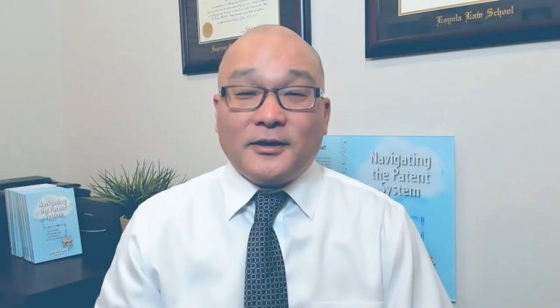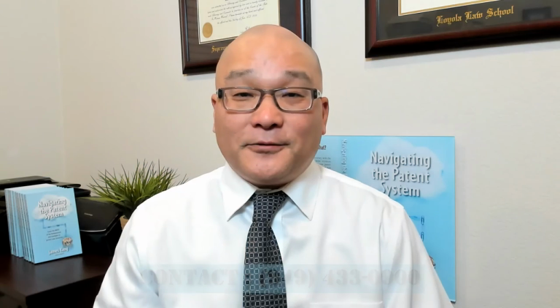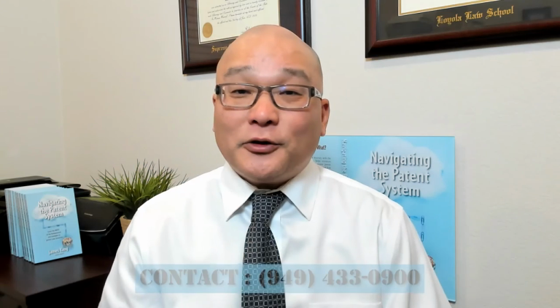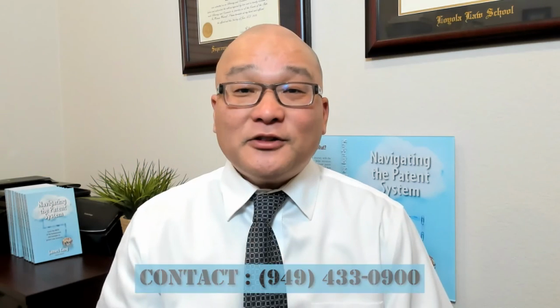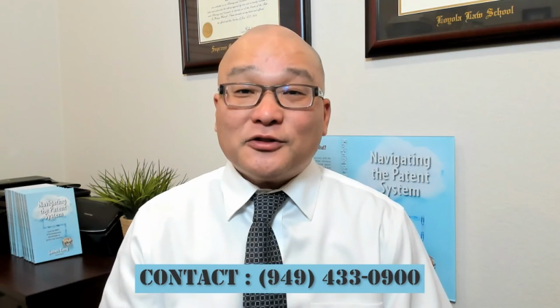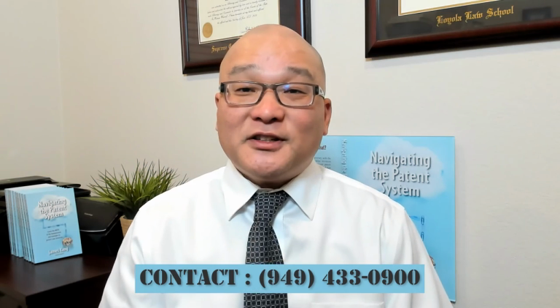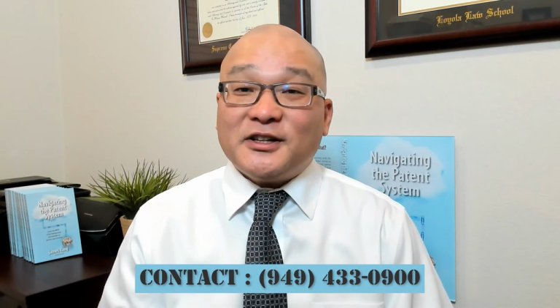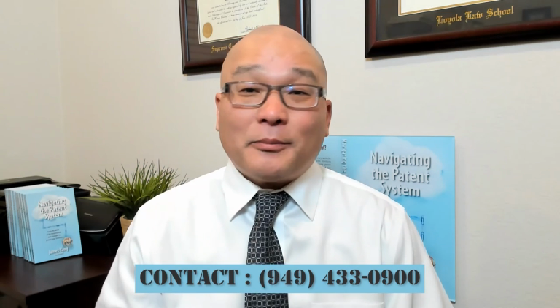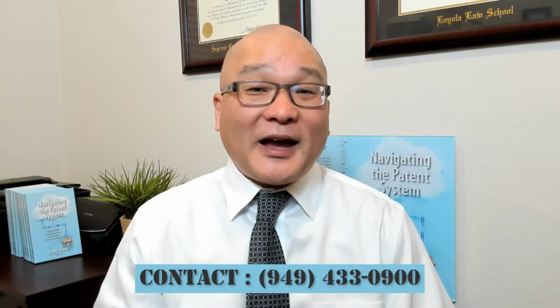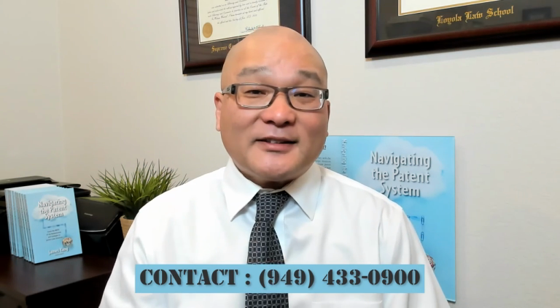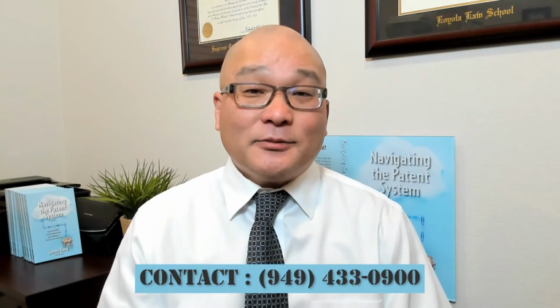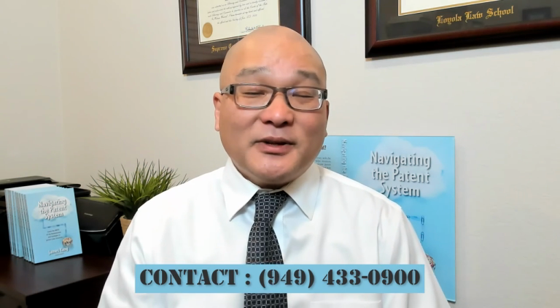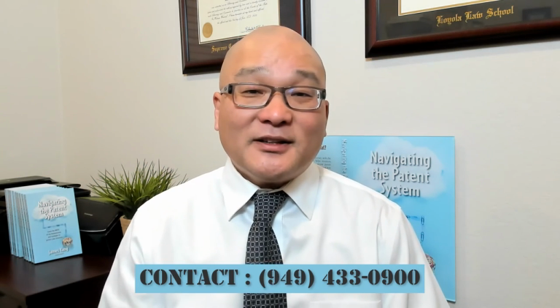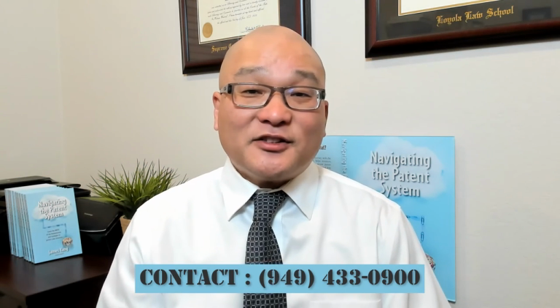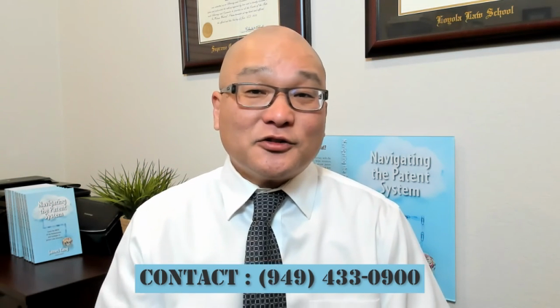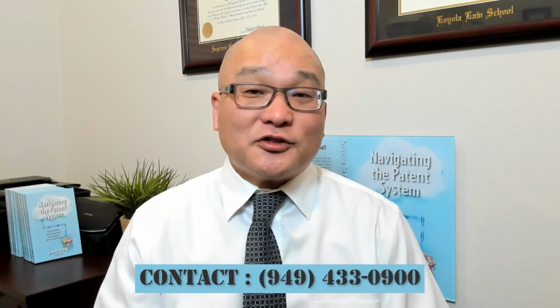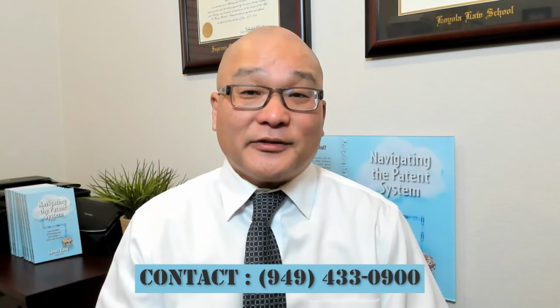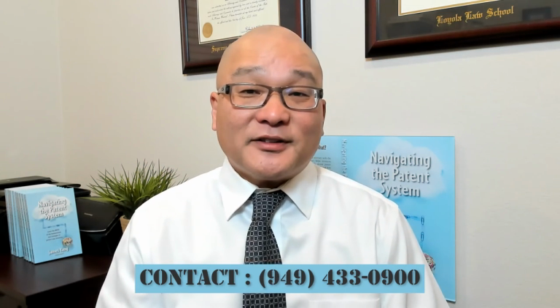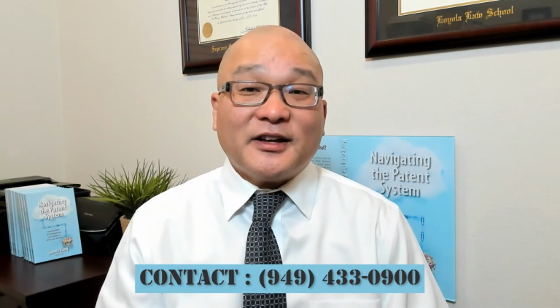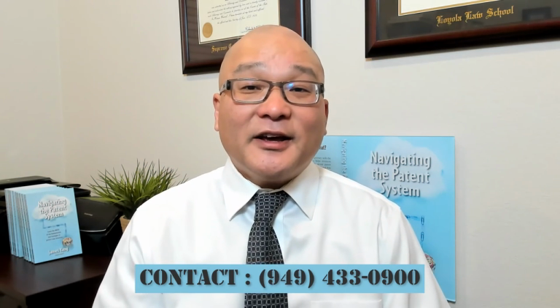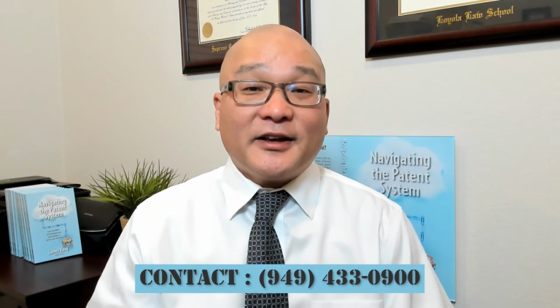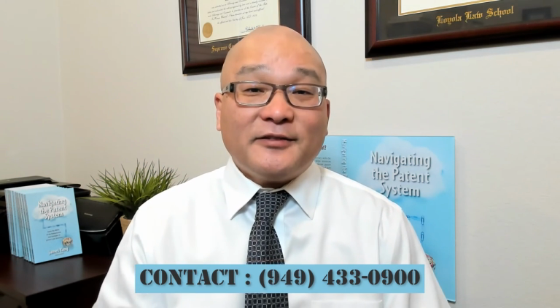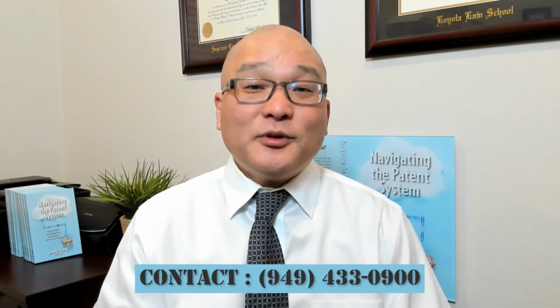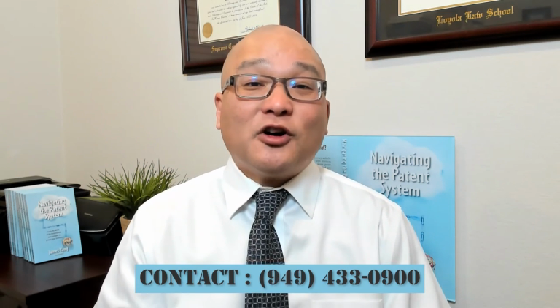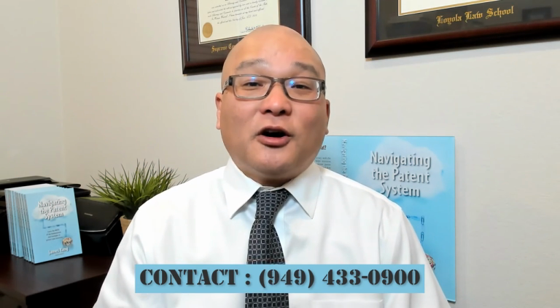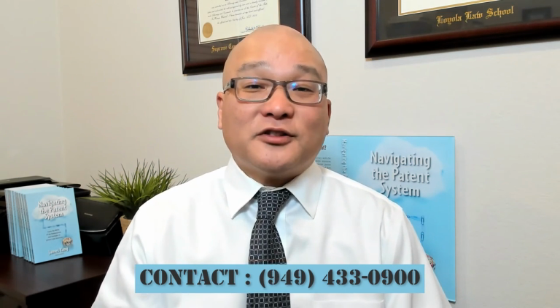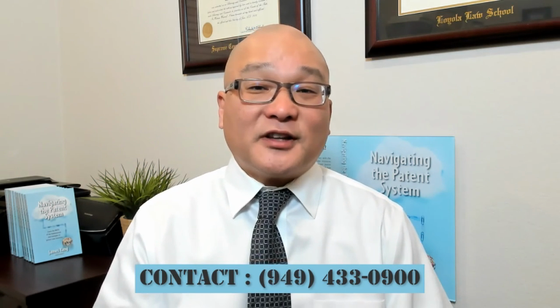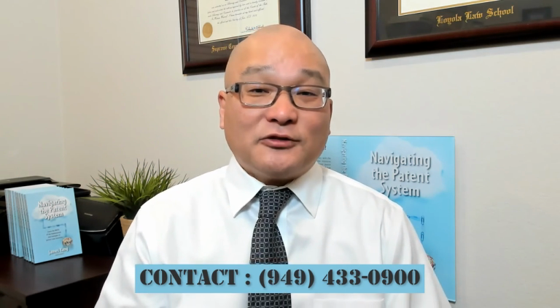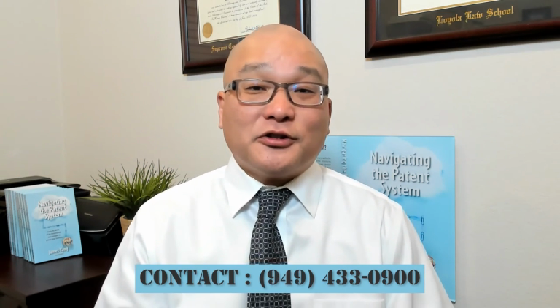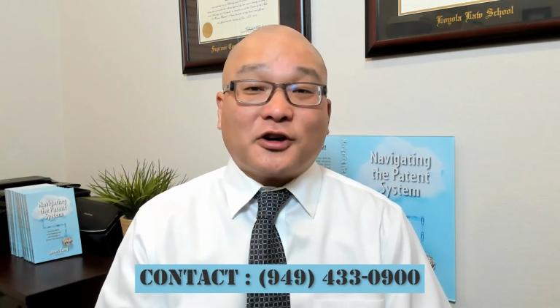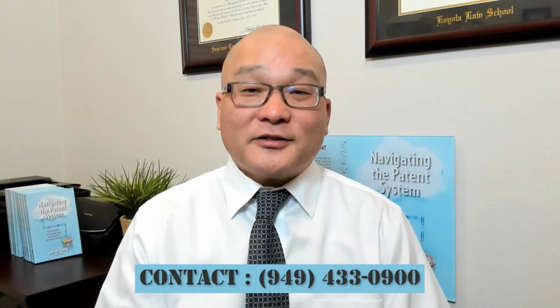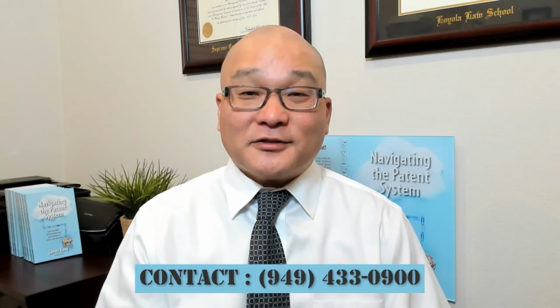If you're interested in our patentability search service, give me a call to schedule your consultation.